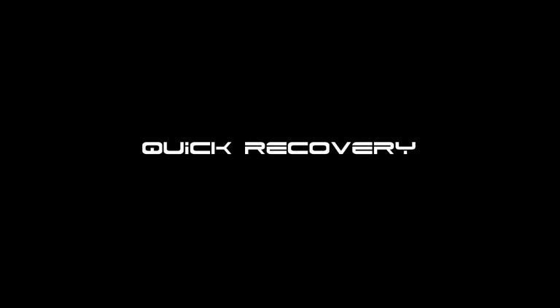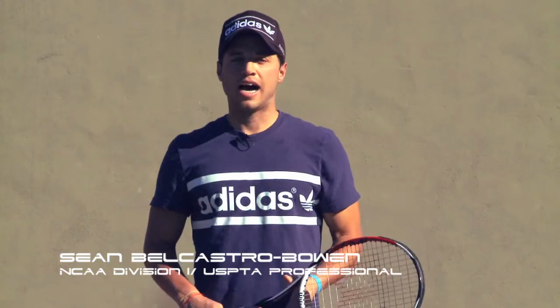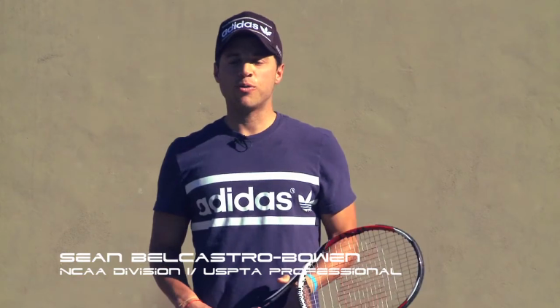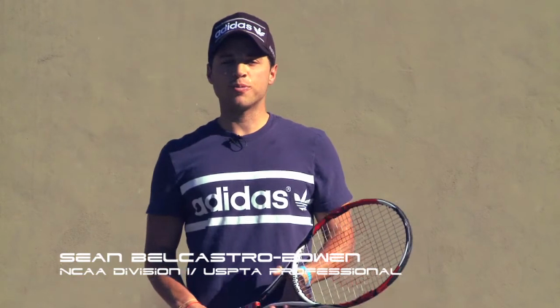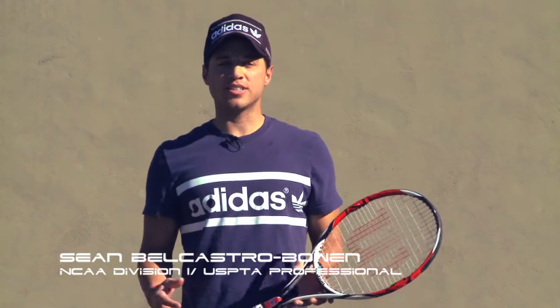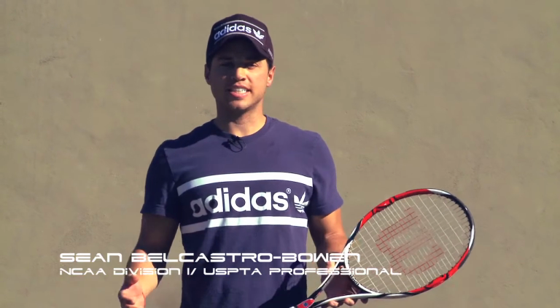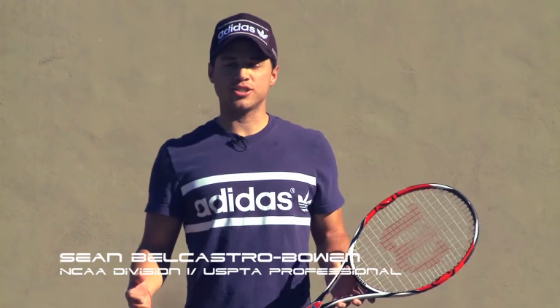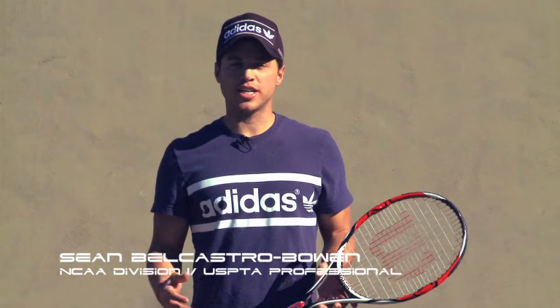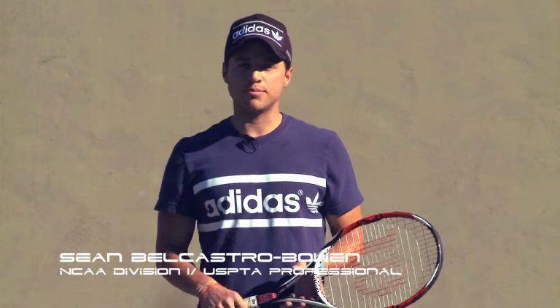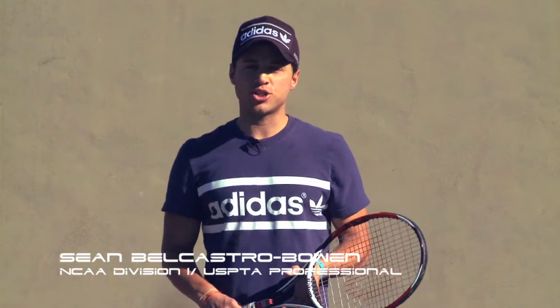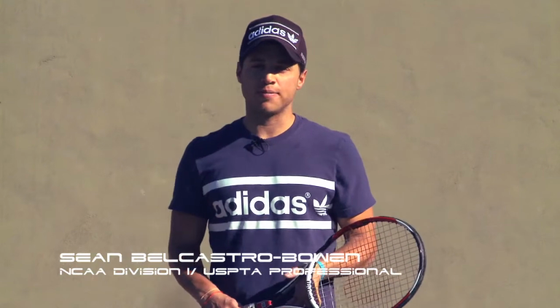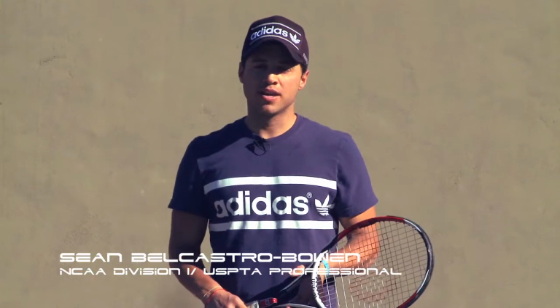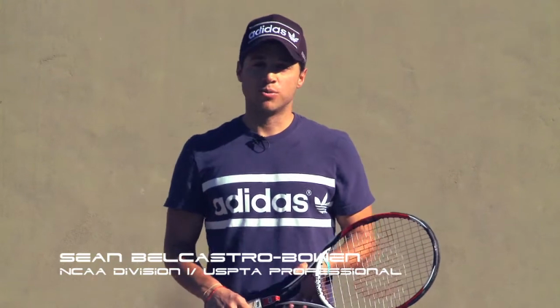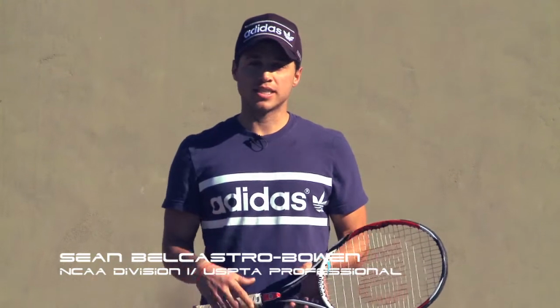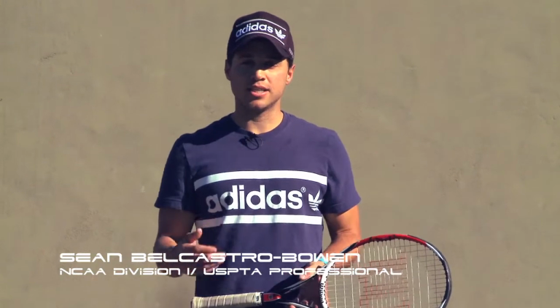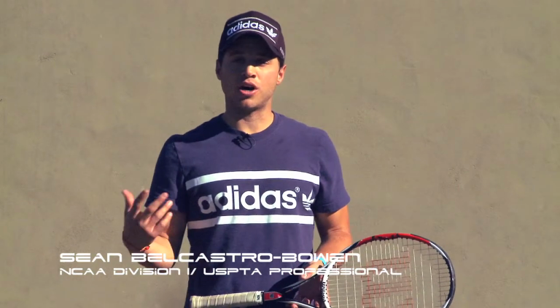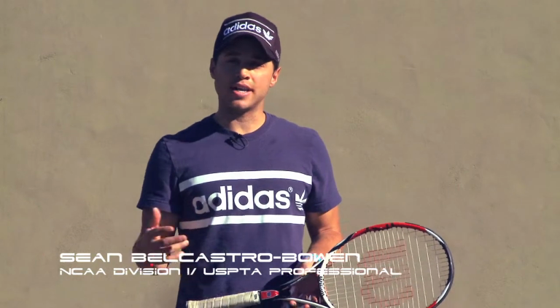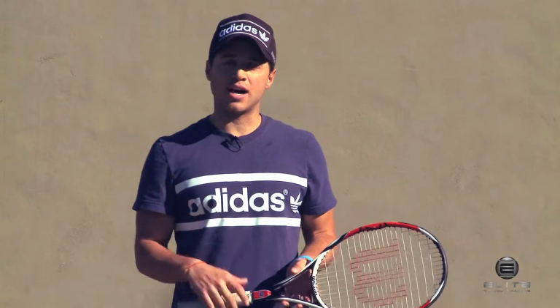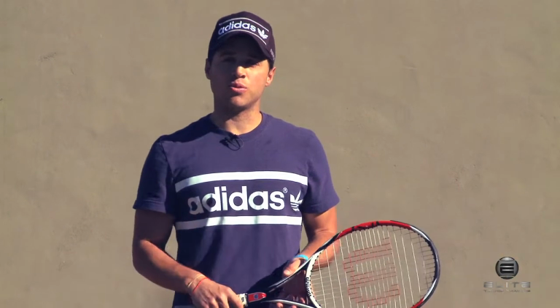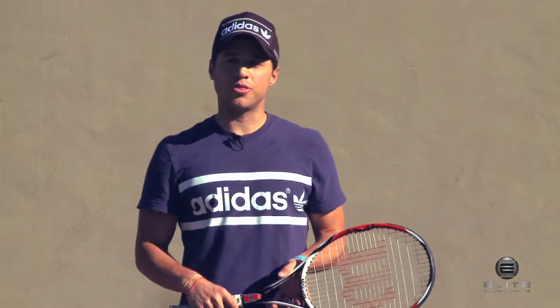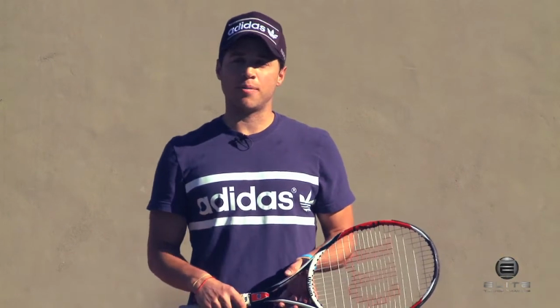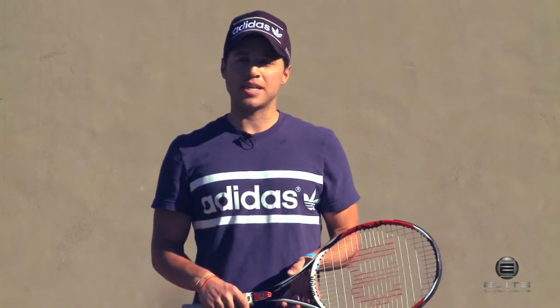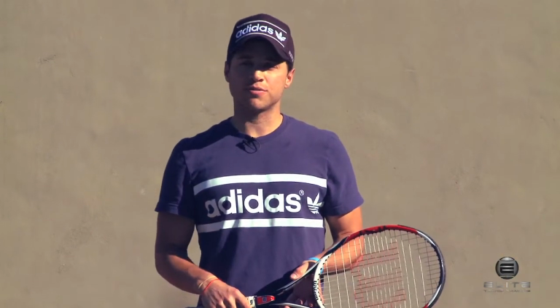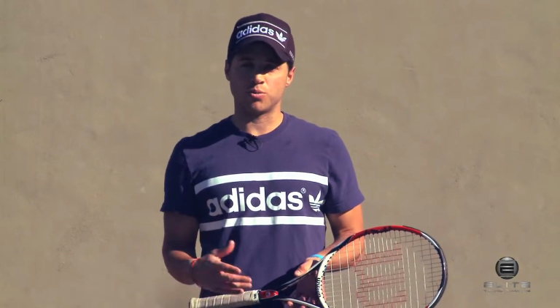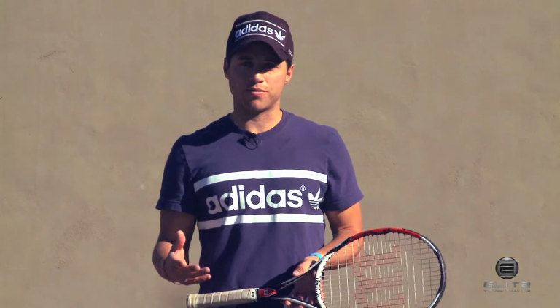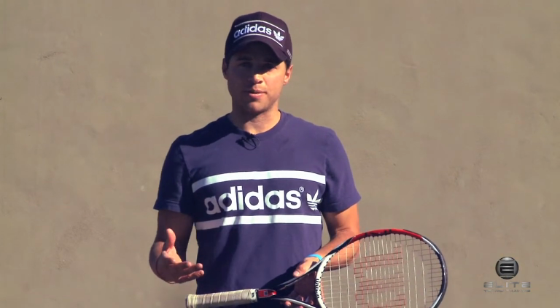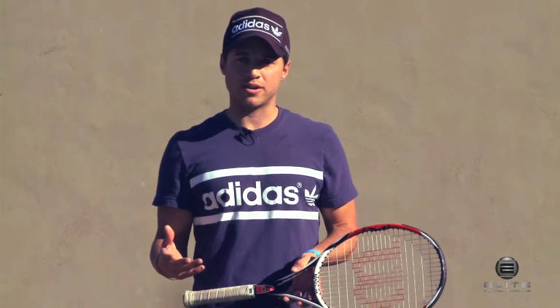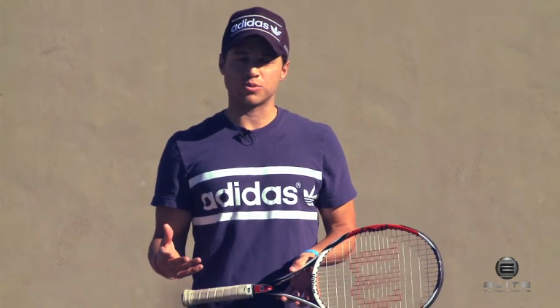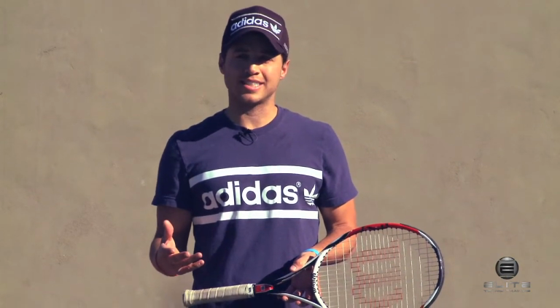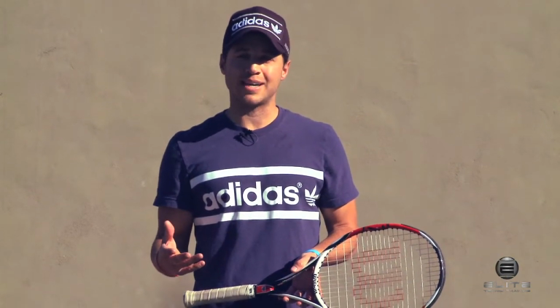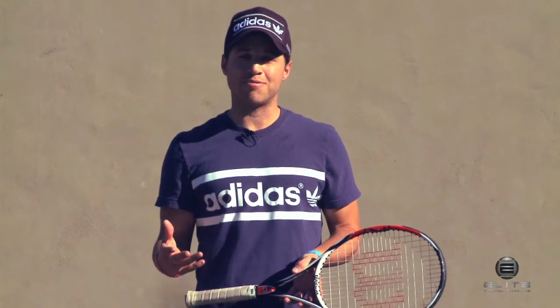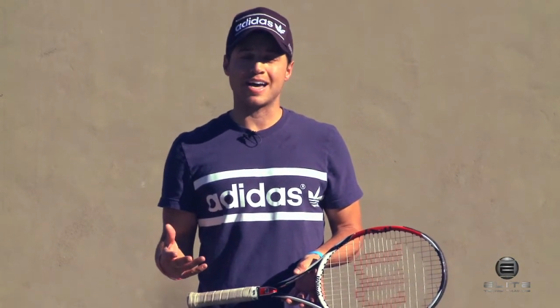Hi, welcome back to Elite Tennis Training. I'm Sean. We're continuing on now with the basic footwork fundamentals. We're at step five.